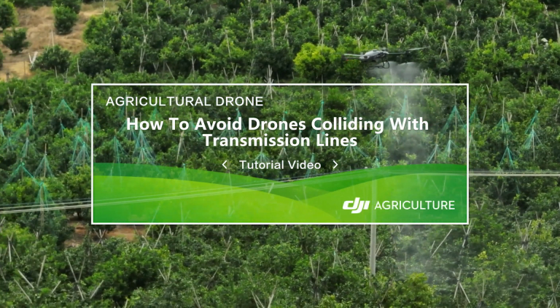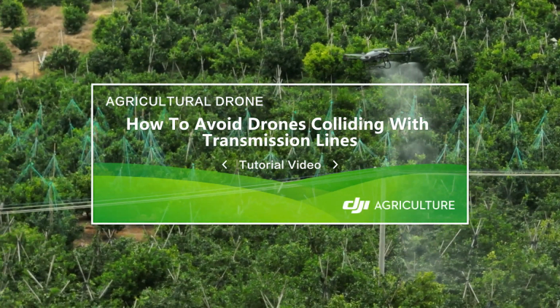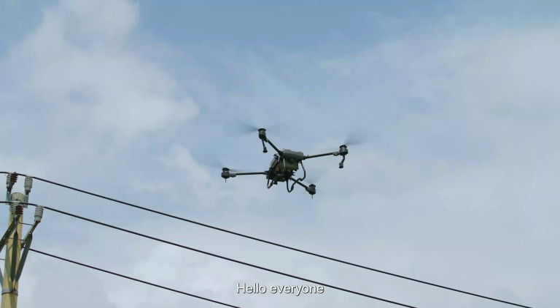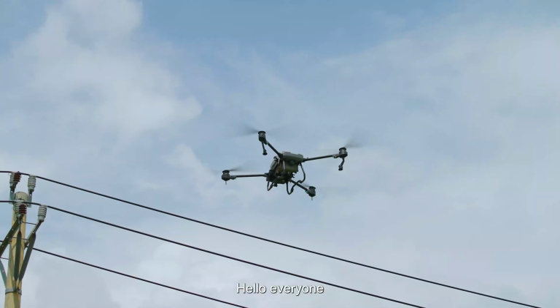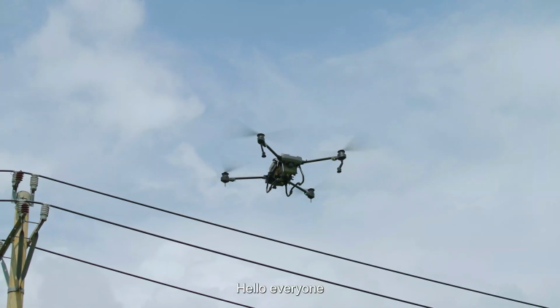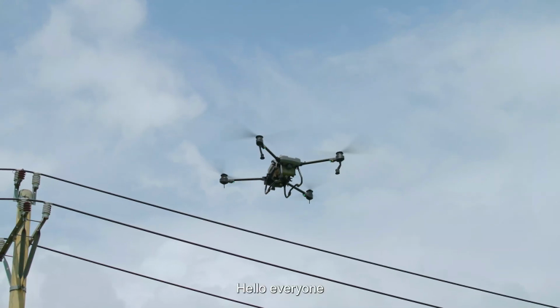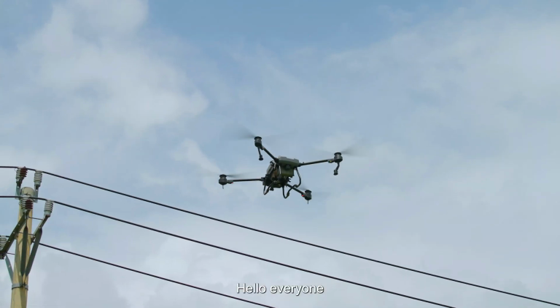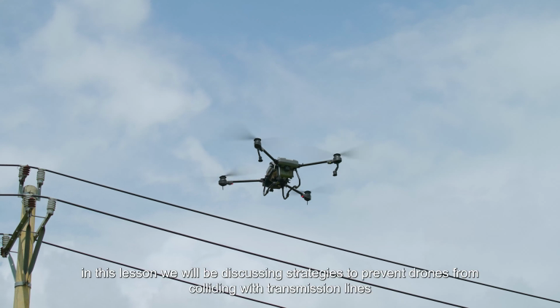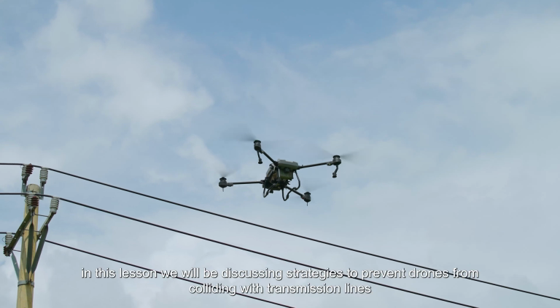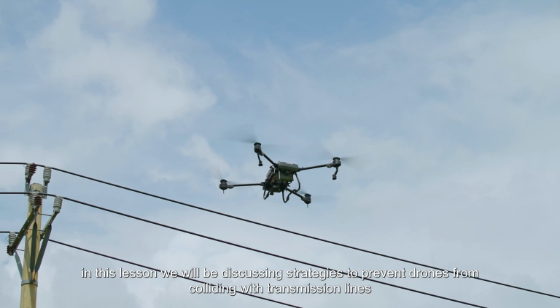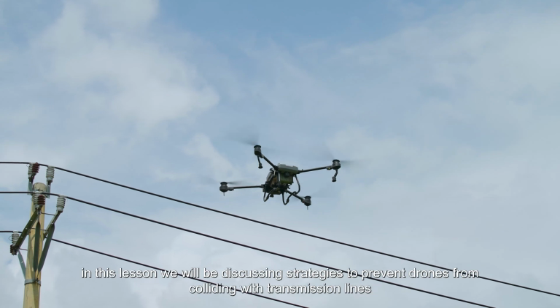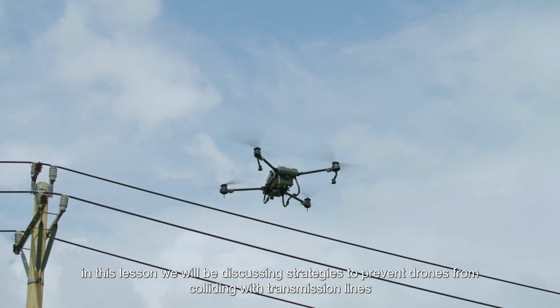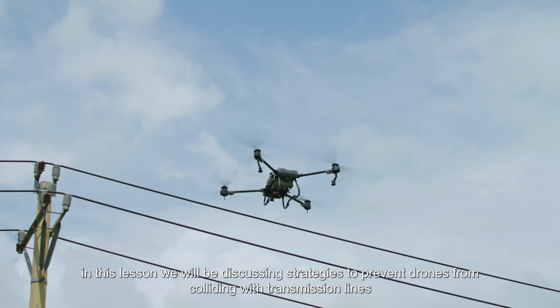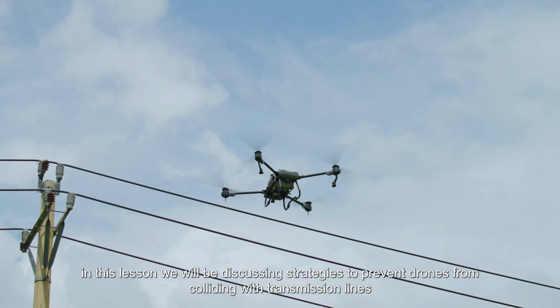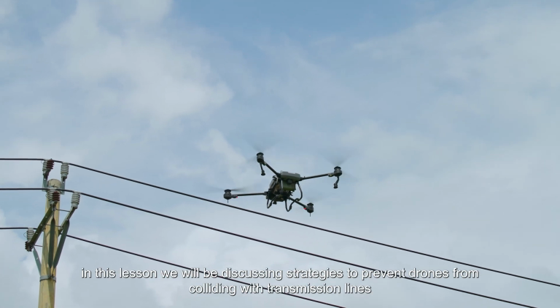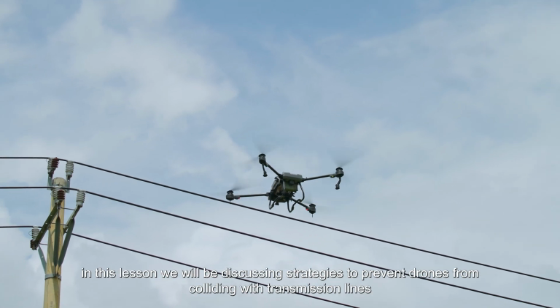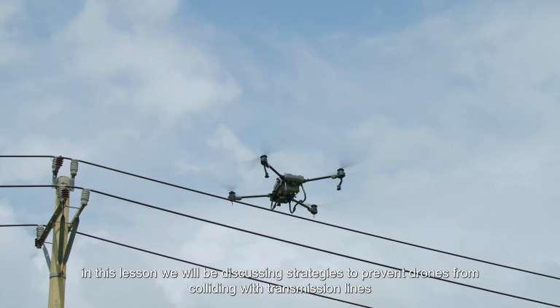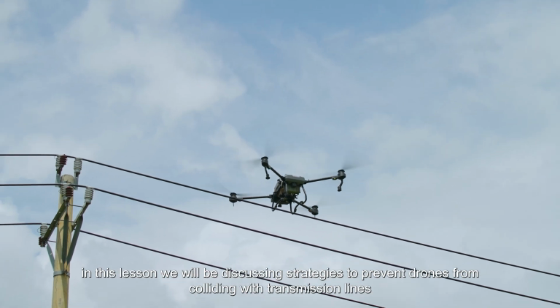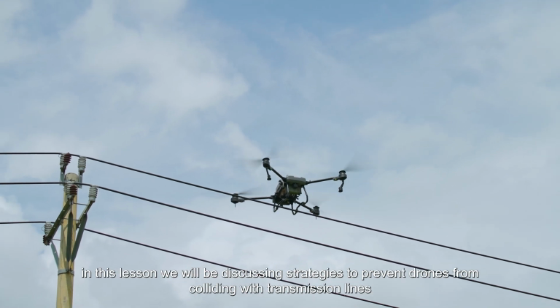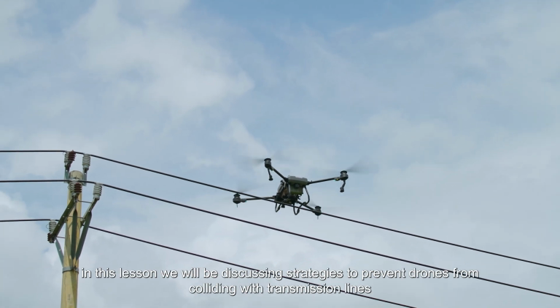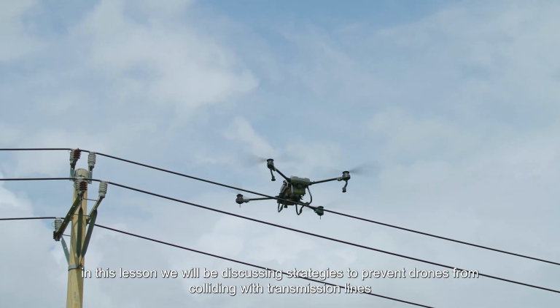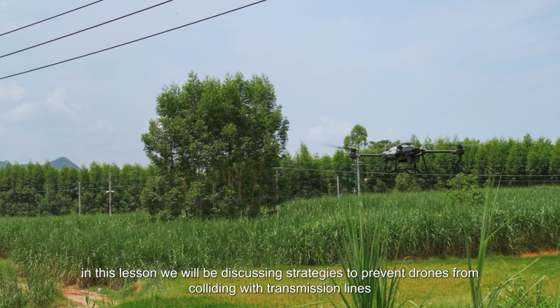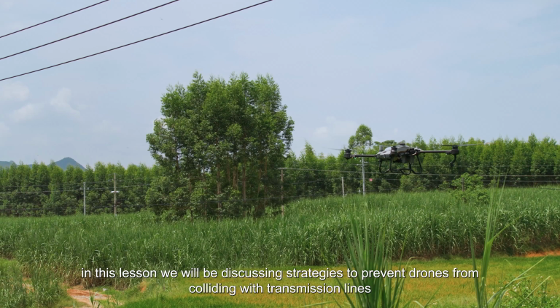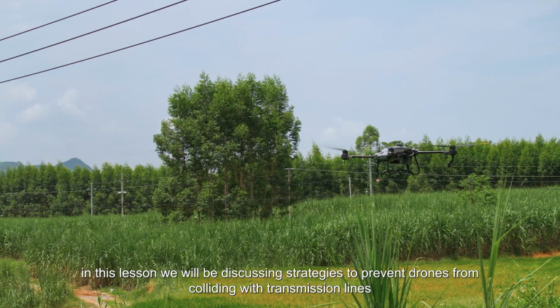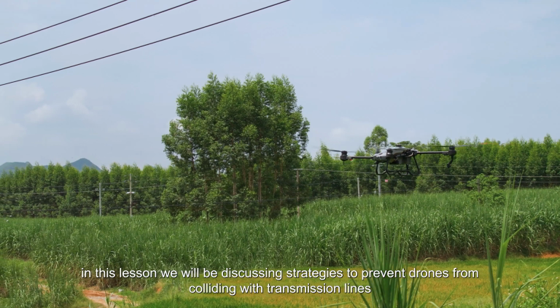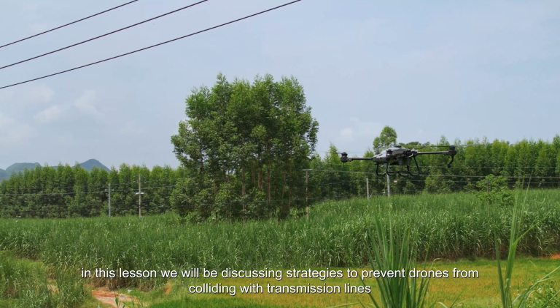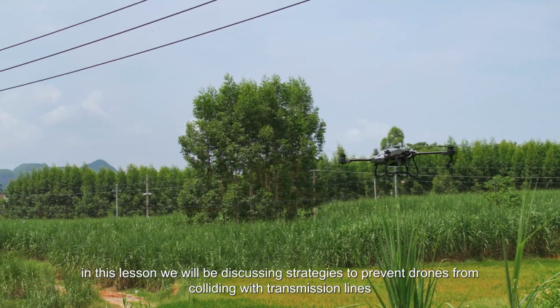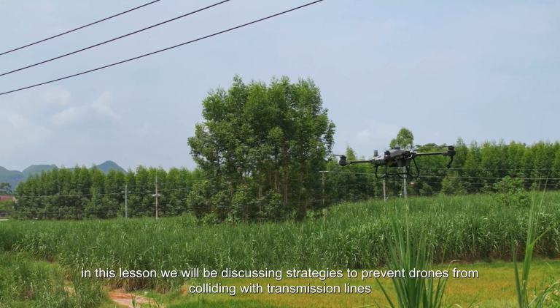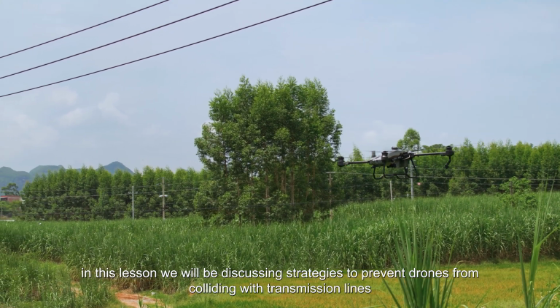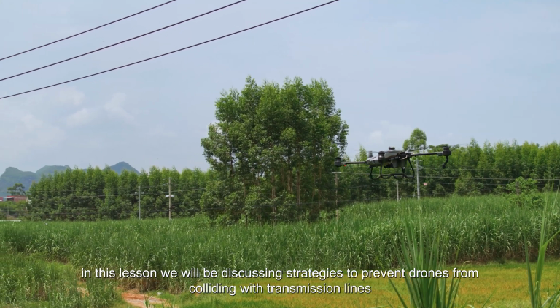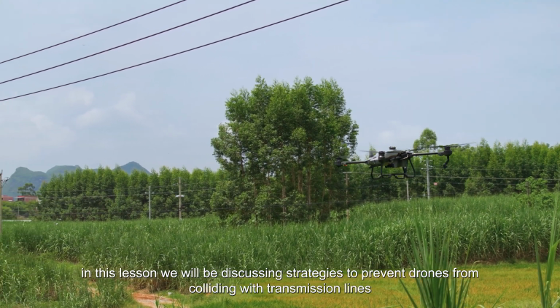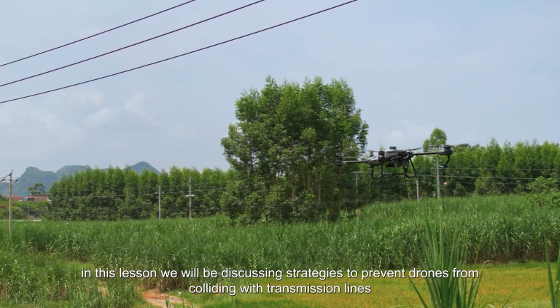Hello everyone. In this lesson we will be discussing strategies to prevent drones from colliding with transmission lines.